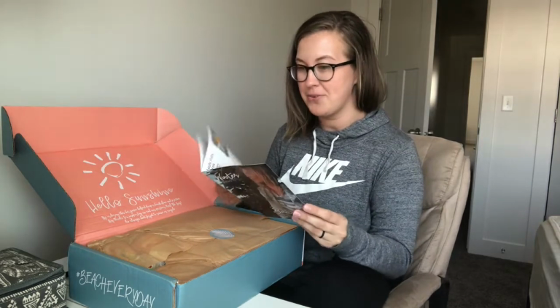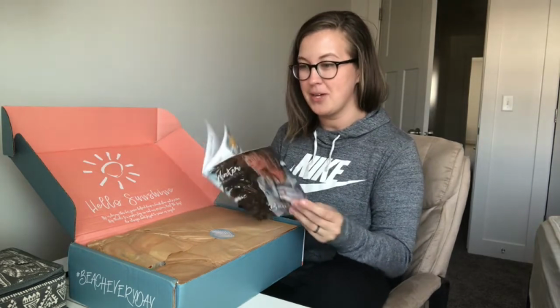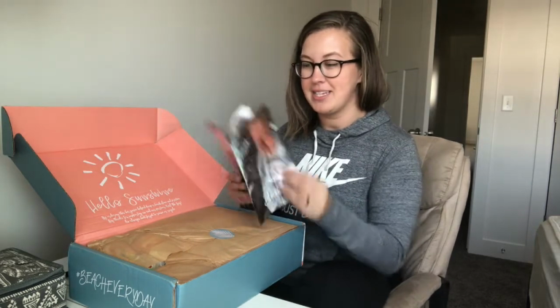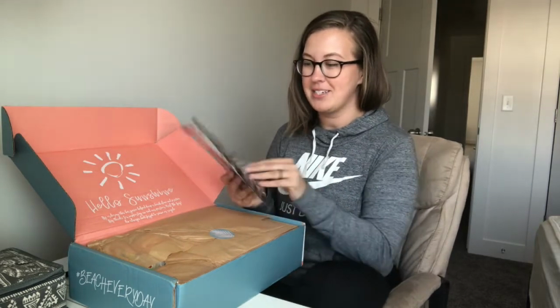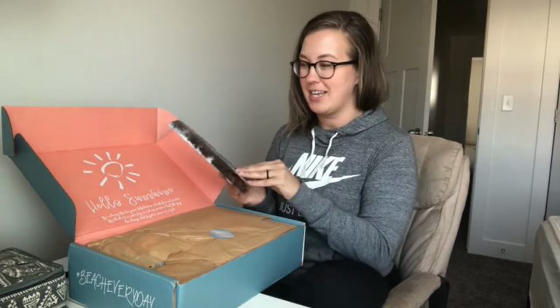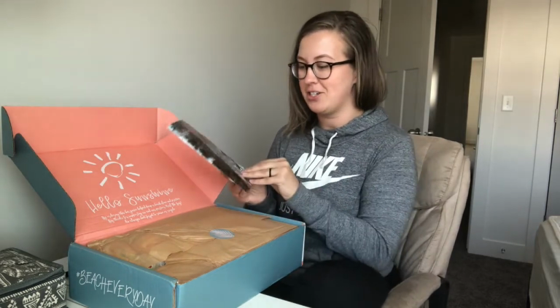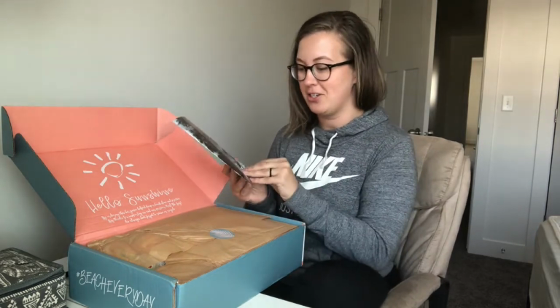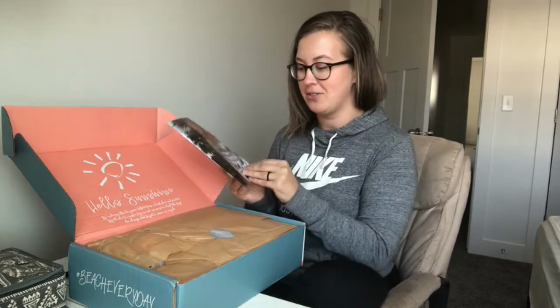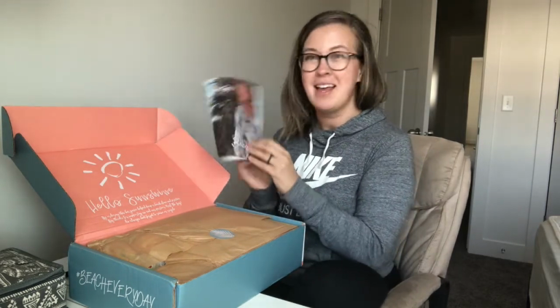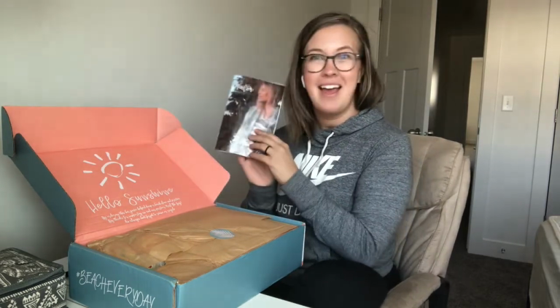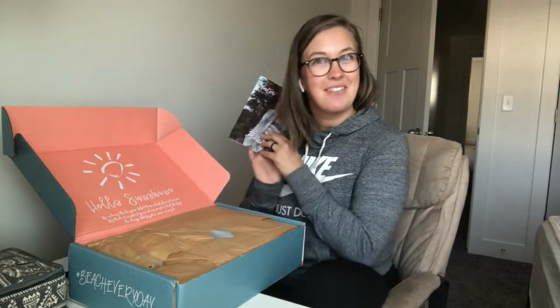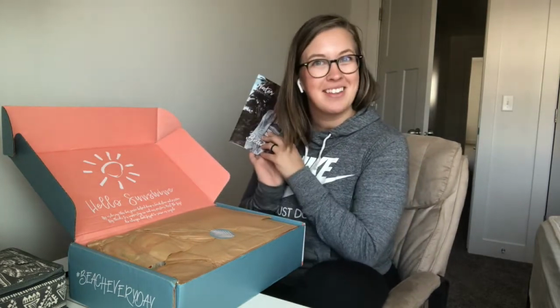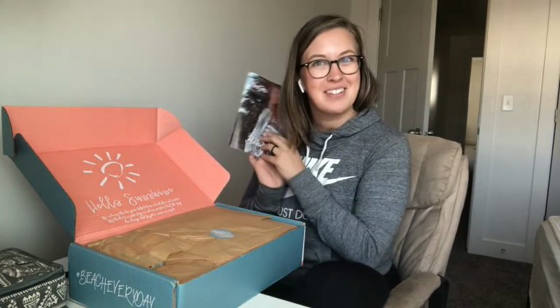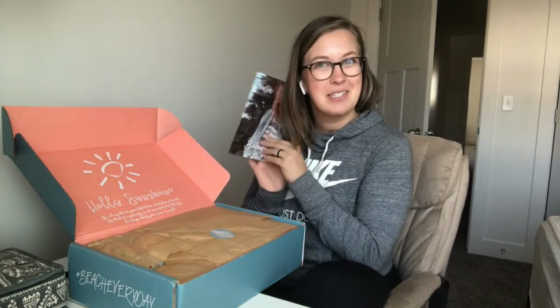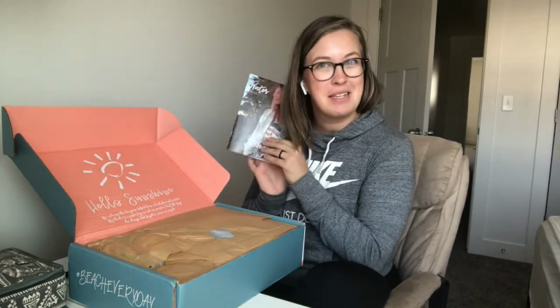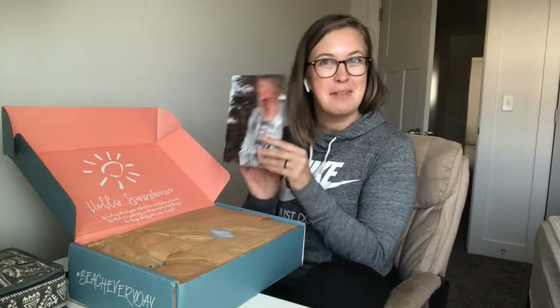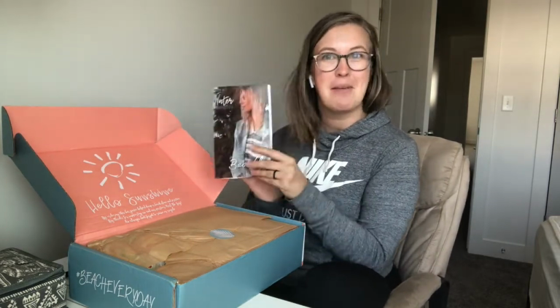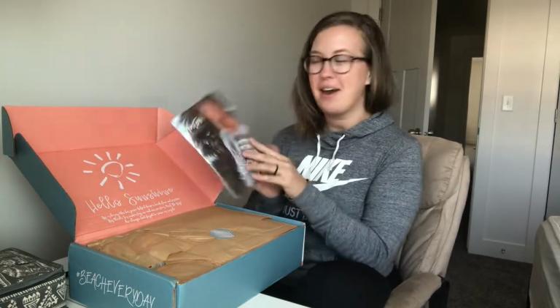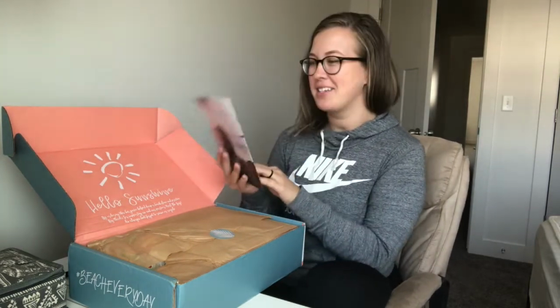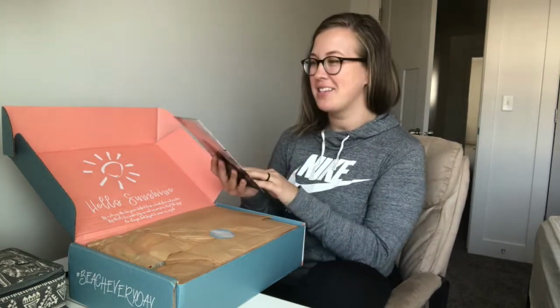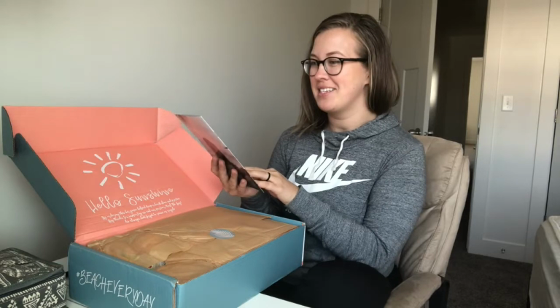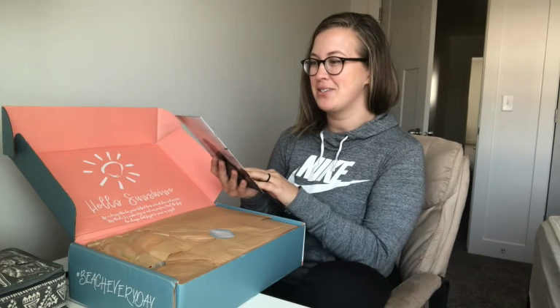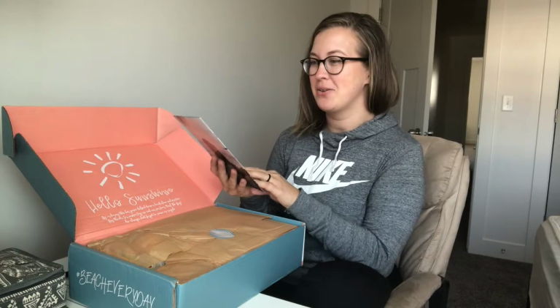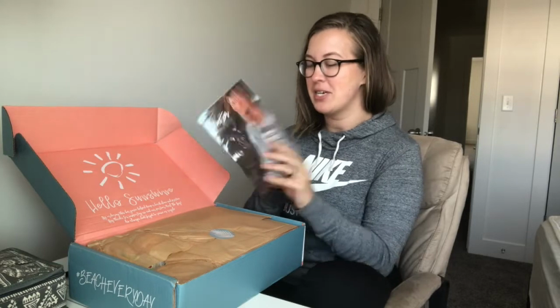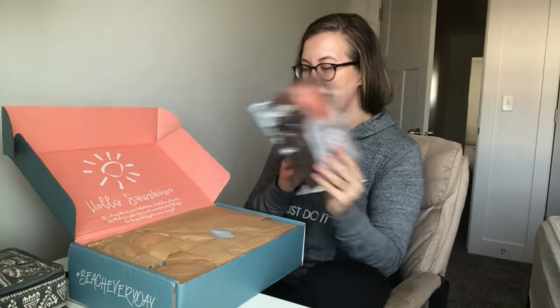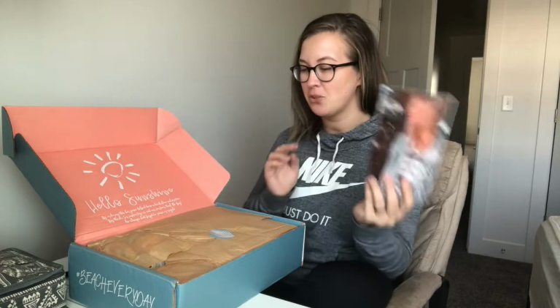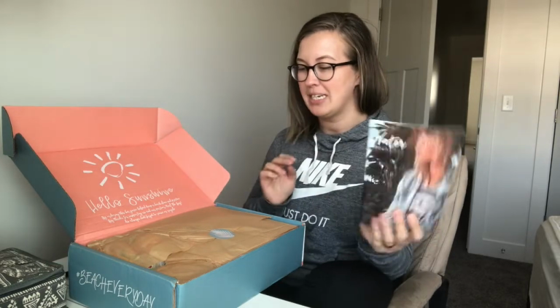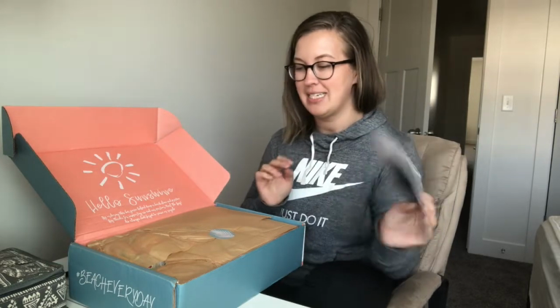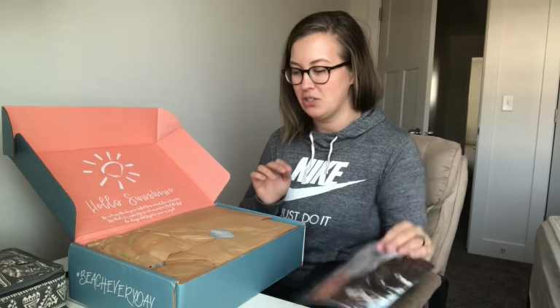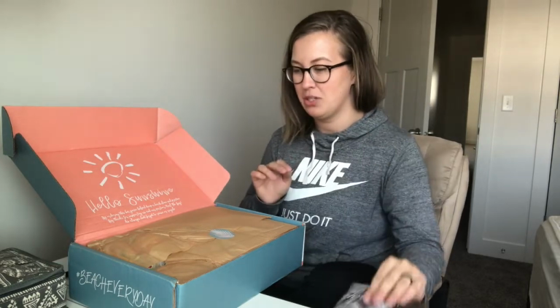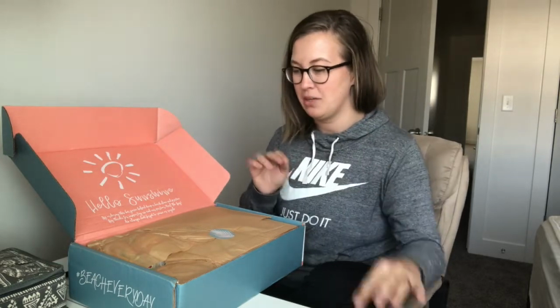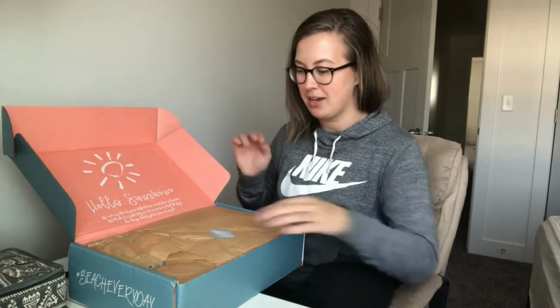This looks like it shows everything that's going to be in my box — this is the winter 2019-2020 box. Let's go ahead and take a look.